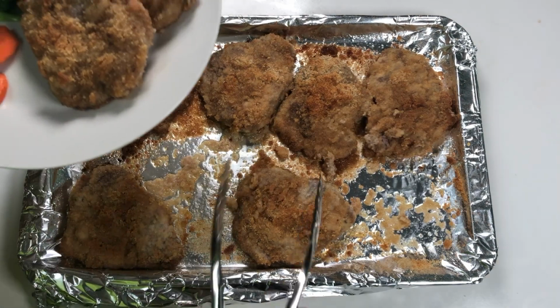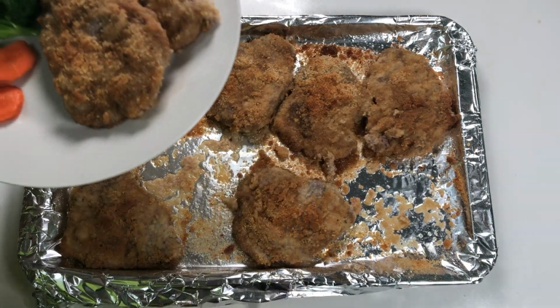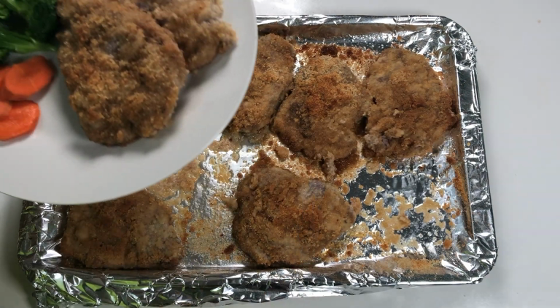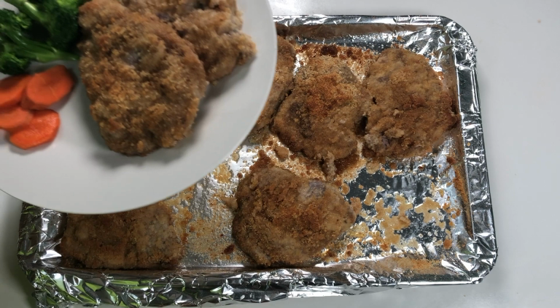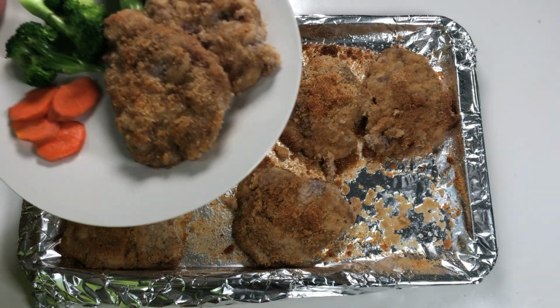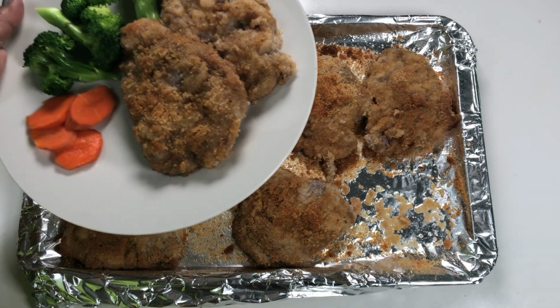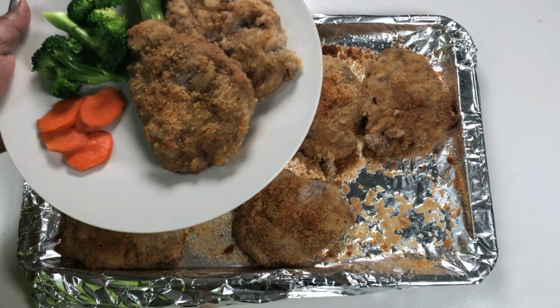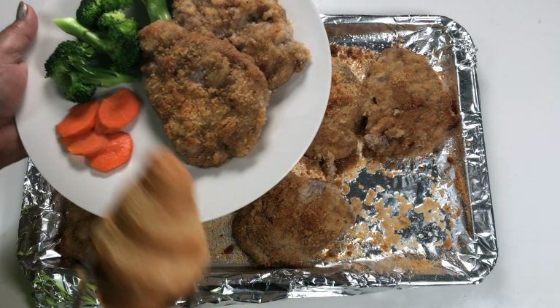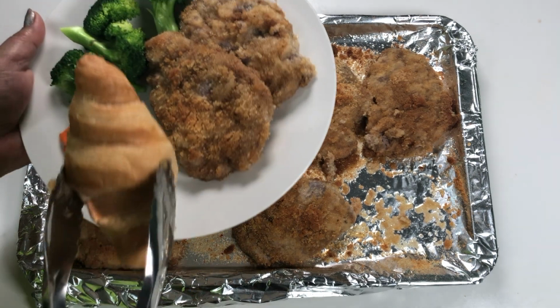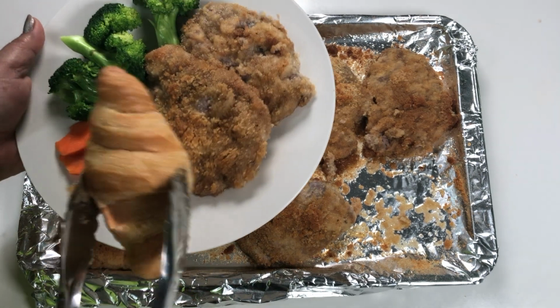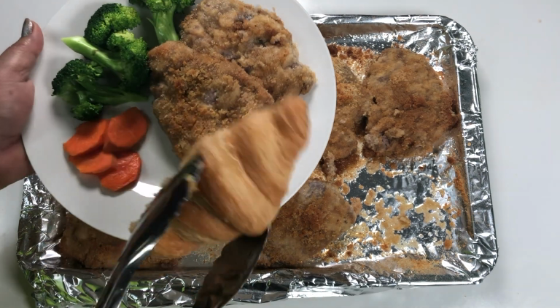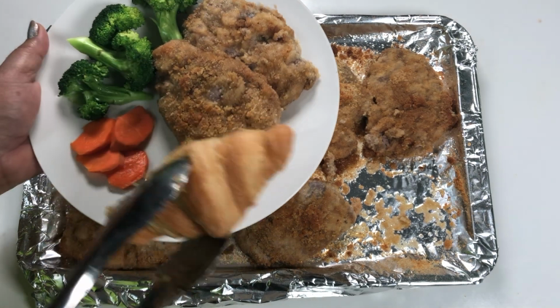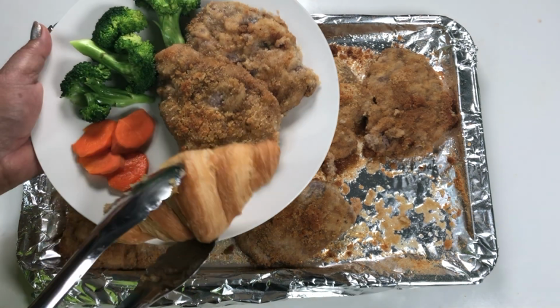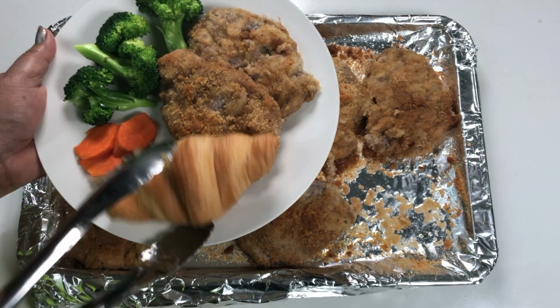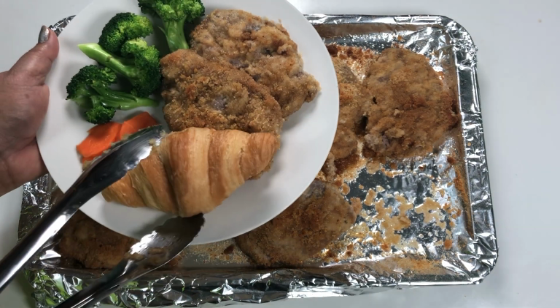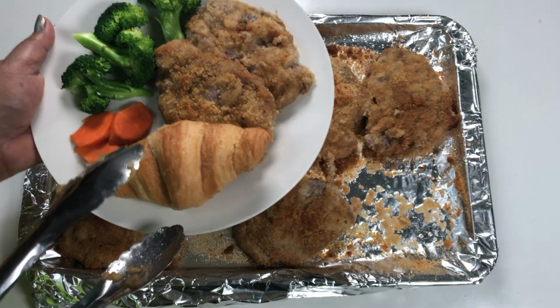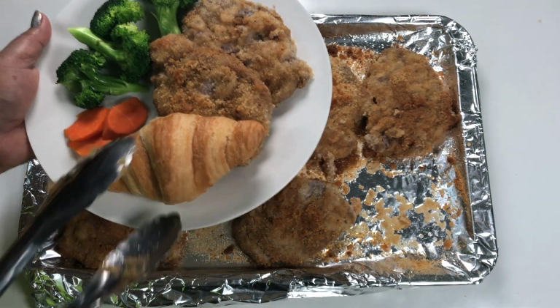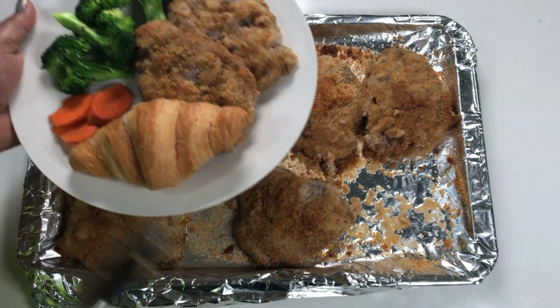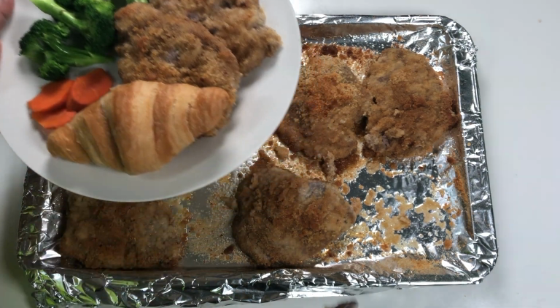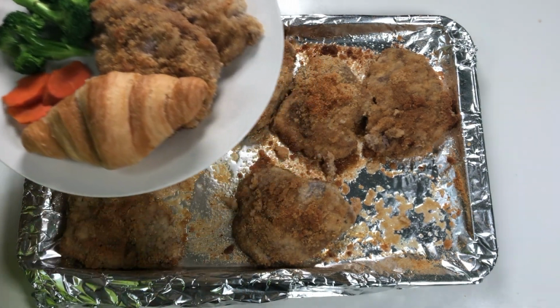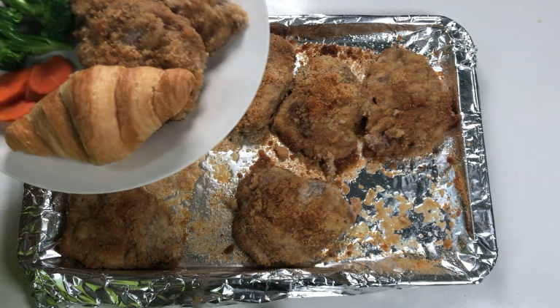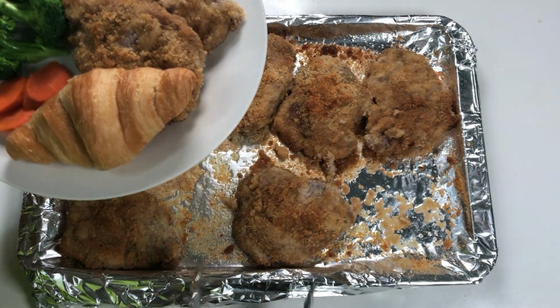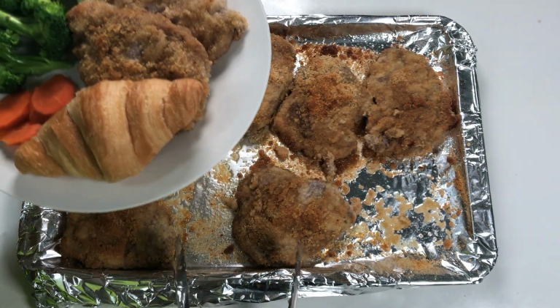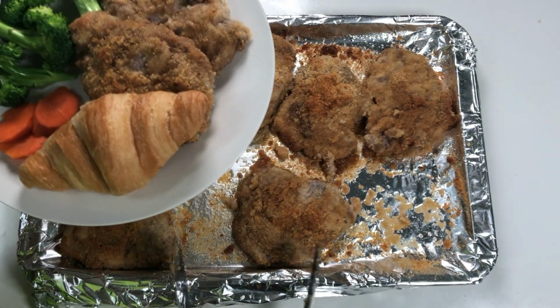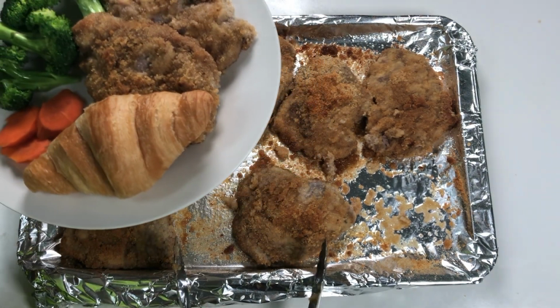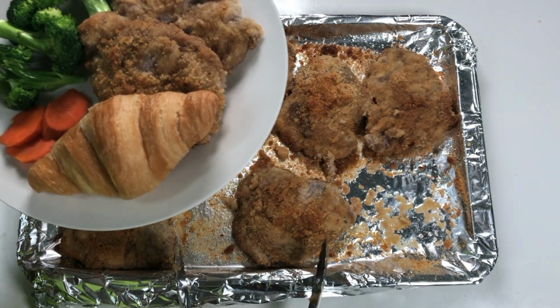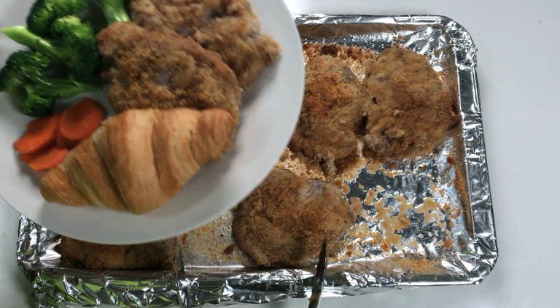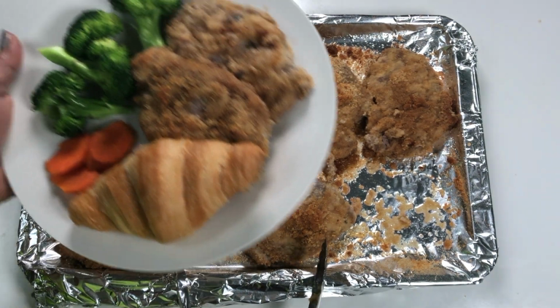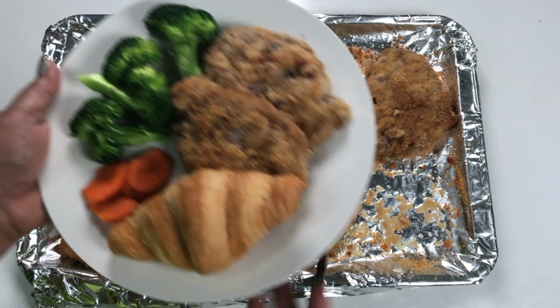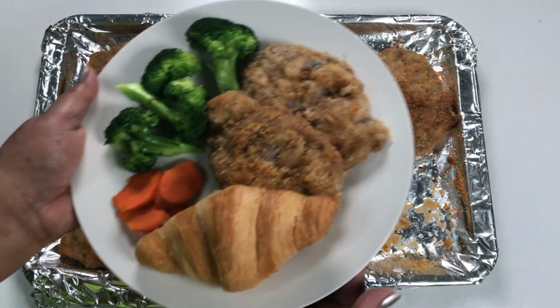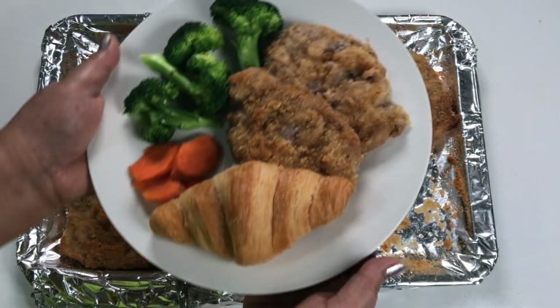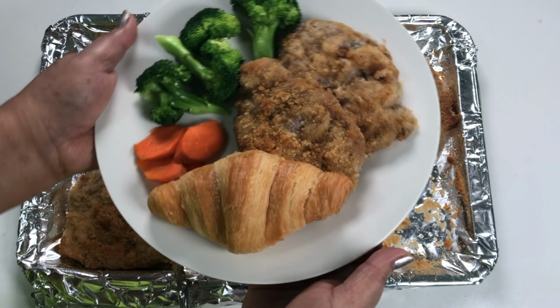I'll make a plate here, served with a dinner roll, and it's ready to eat.